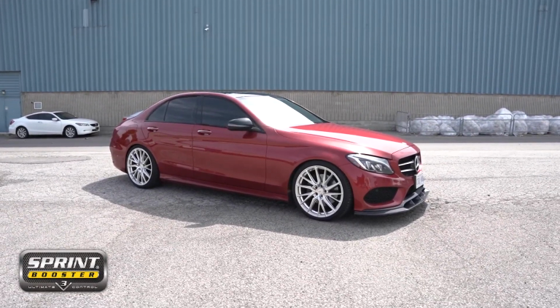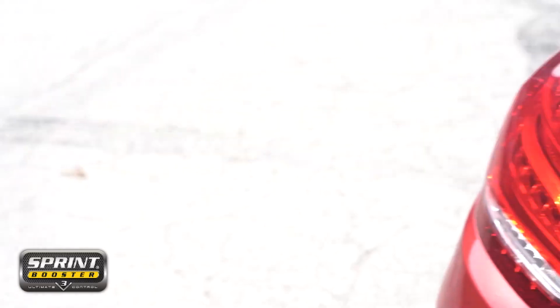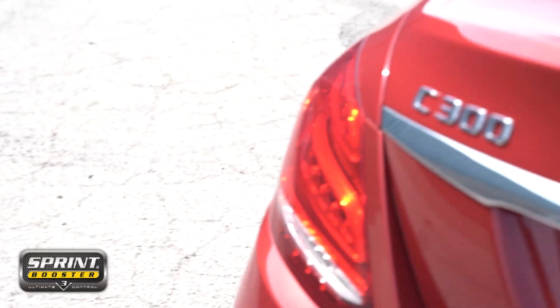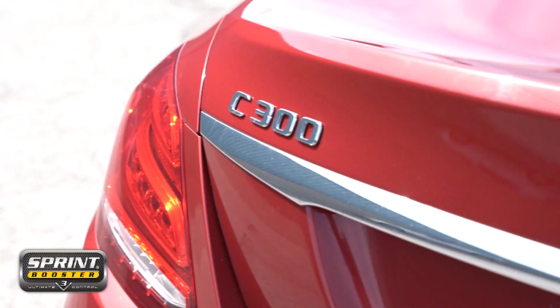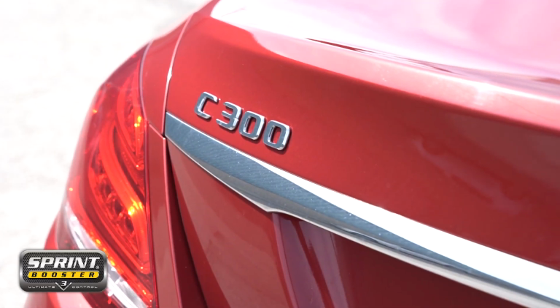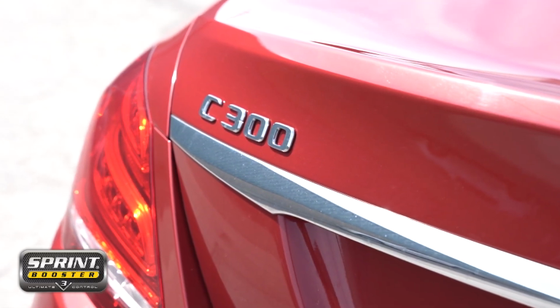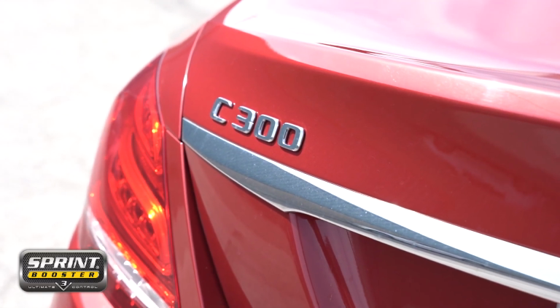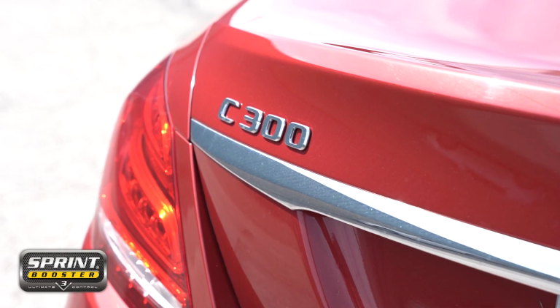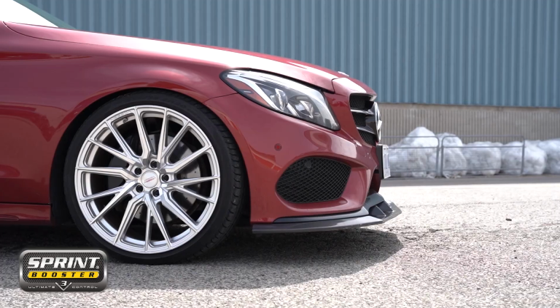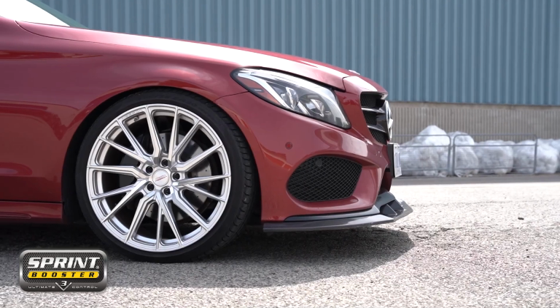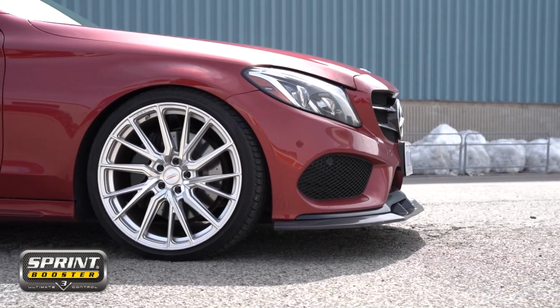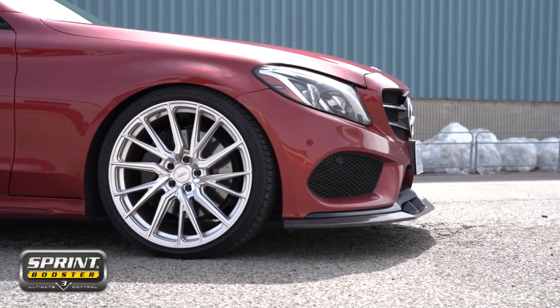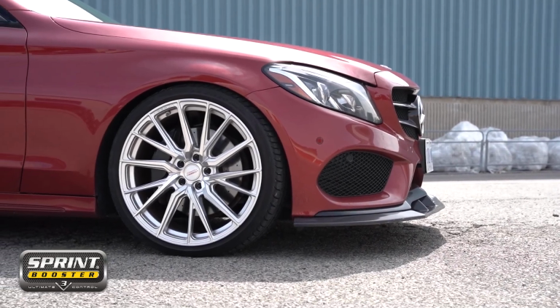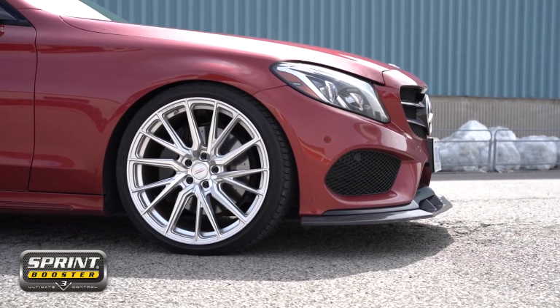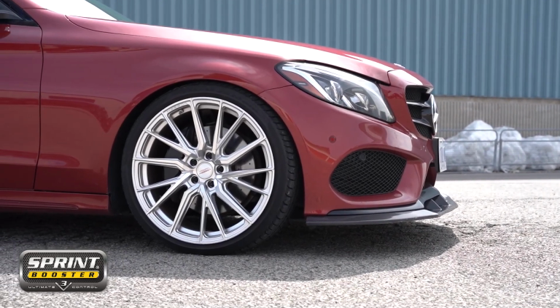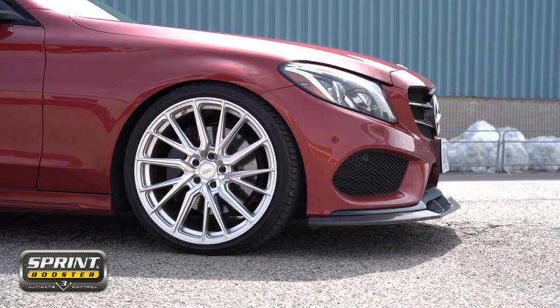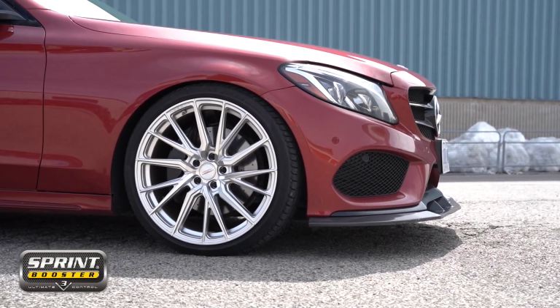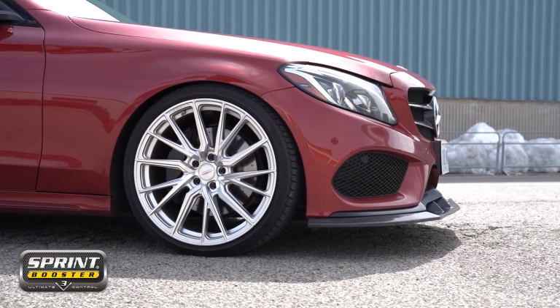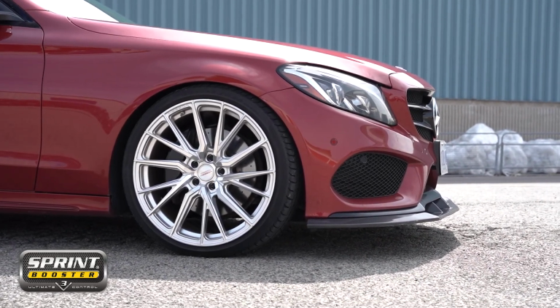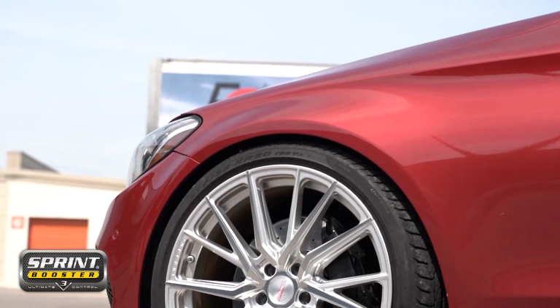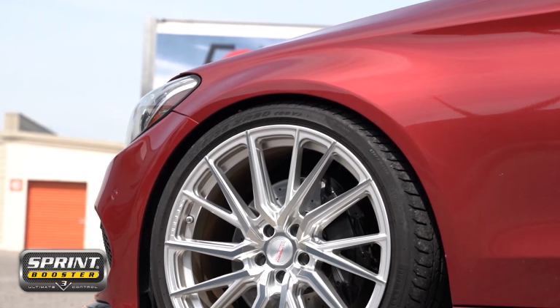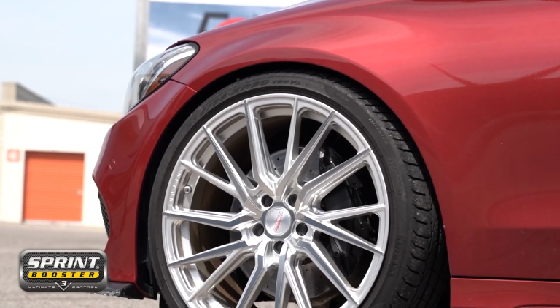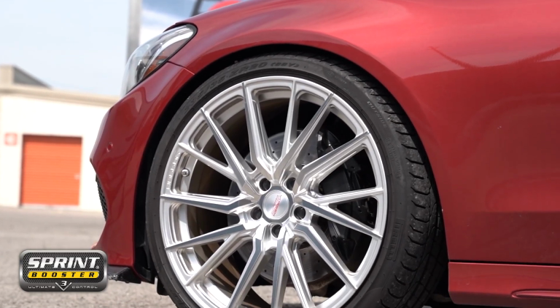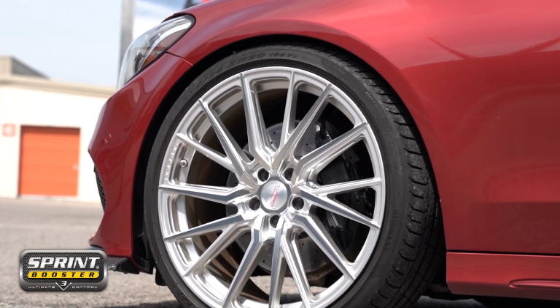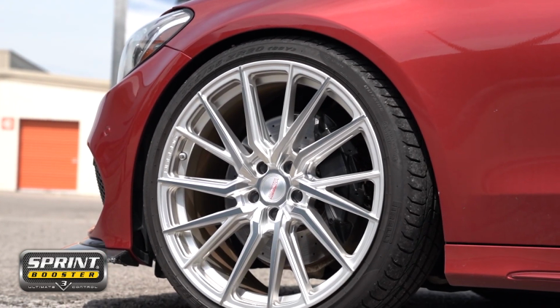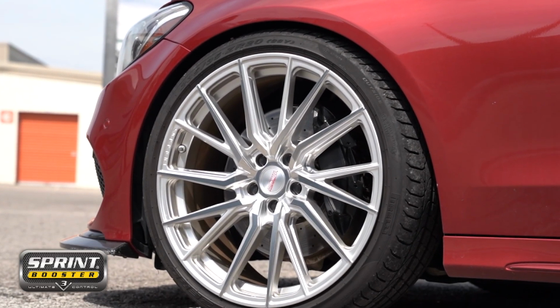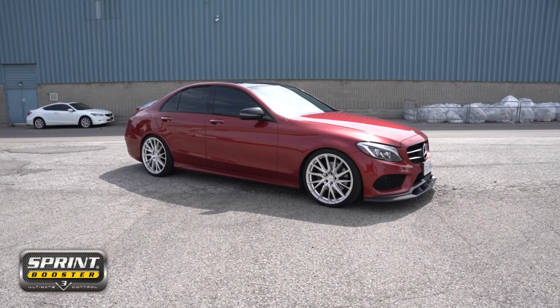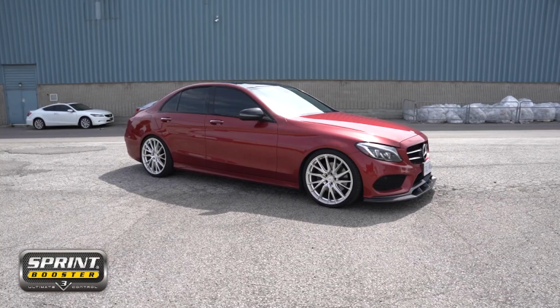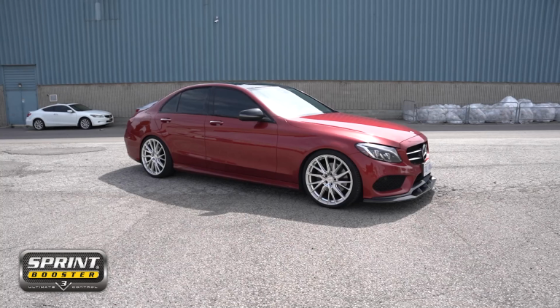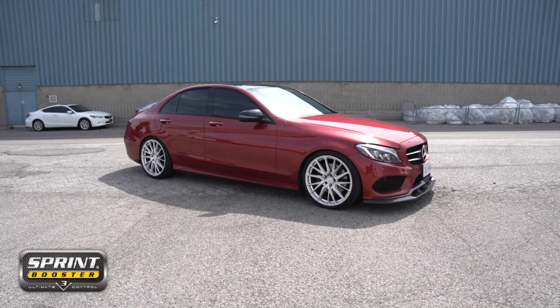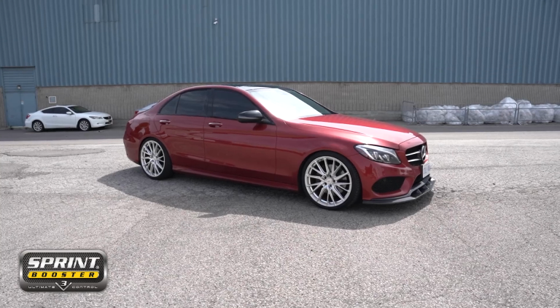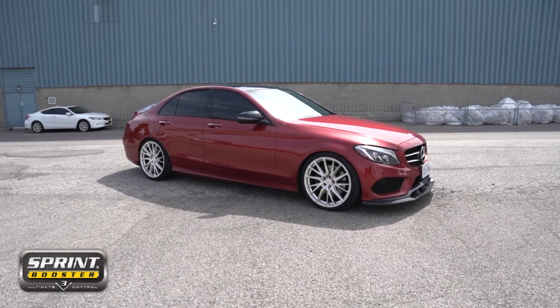Hi everybody, welcome back to another Sprint Booster install. On this episode, we're going to install a Sprint Booster on this beautiful 2017 C300.